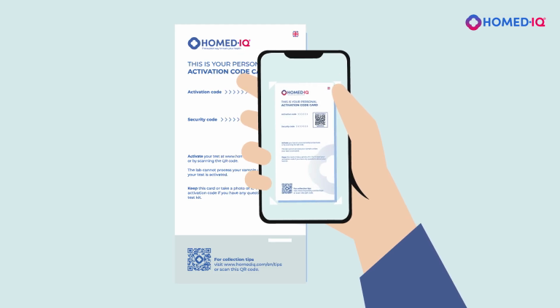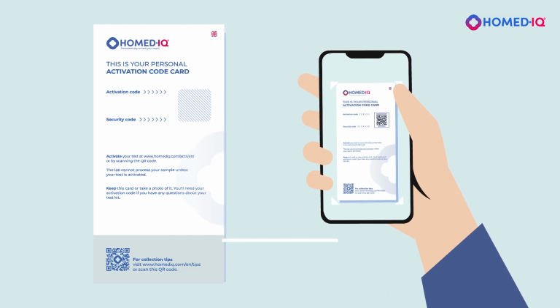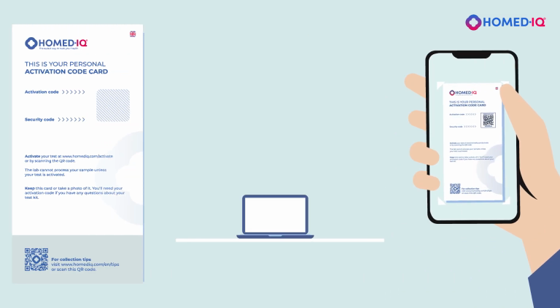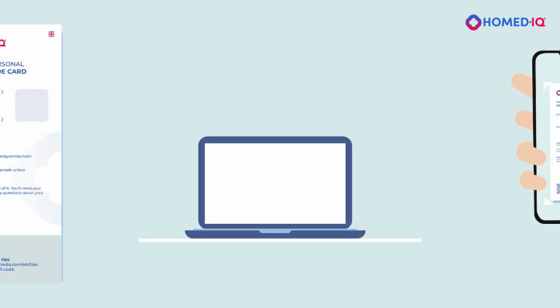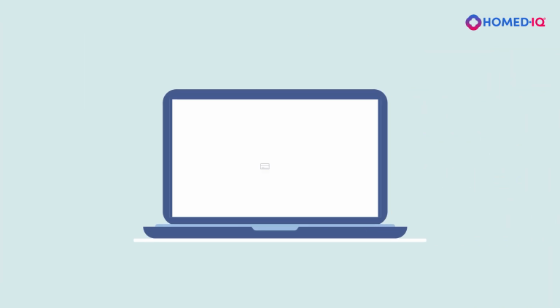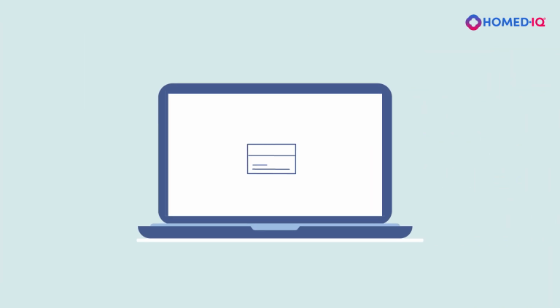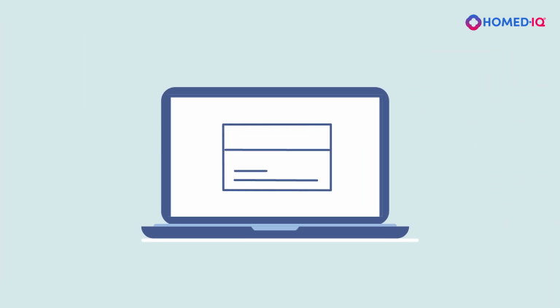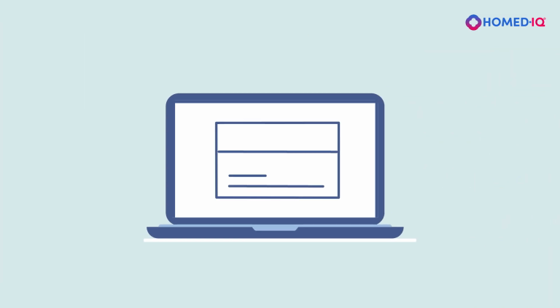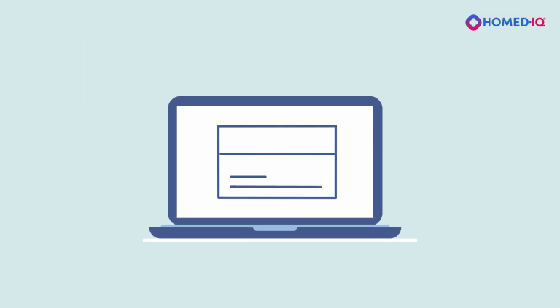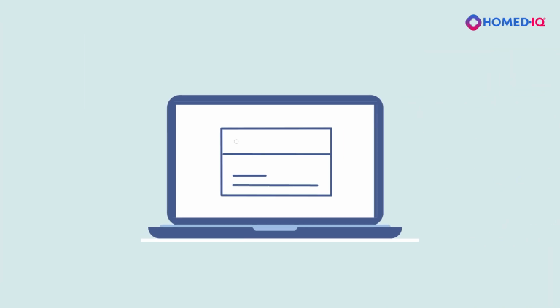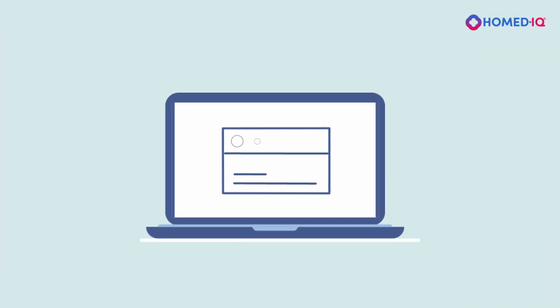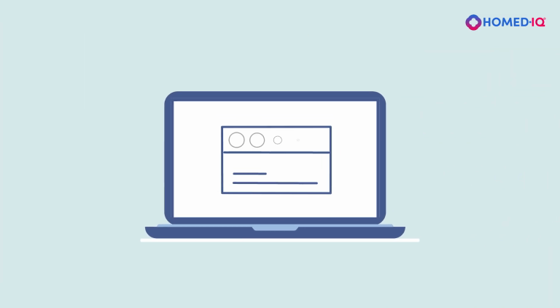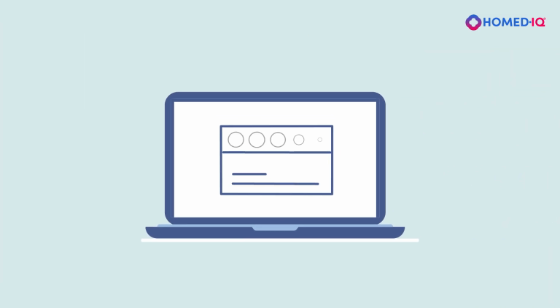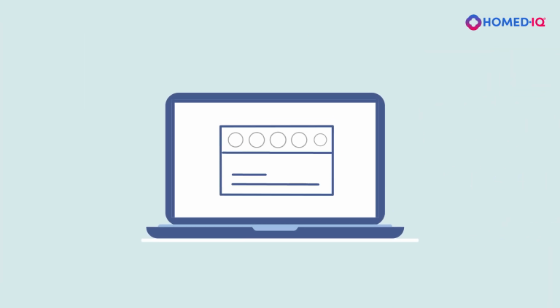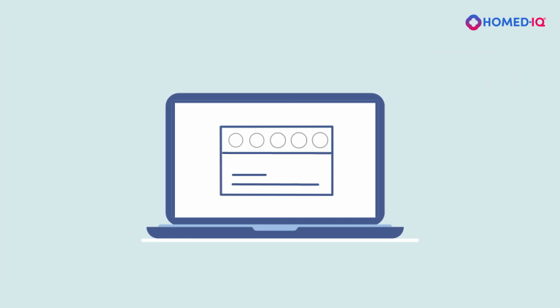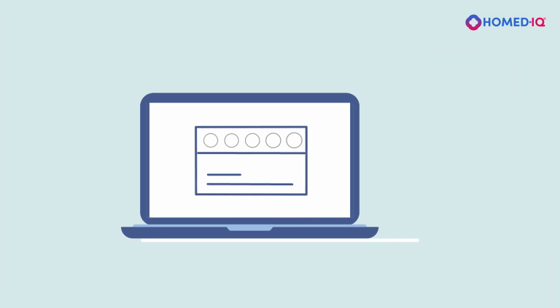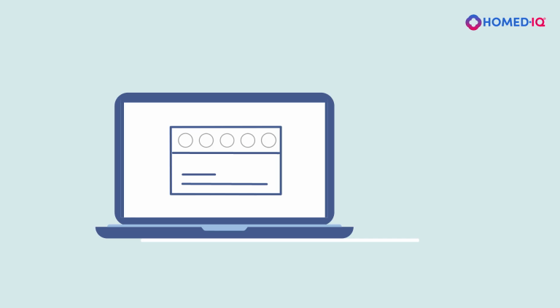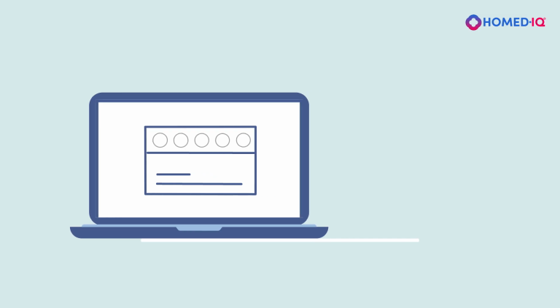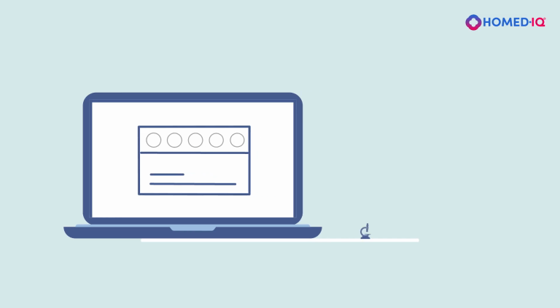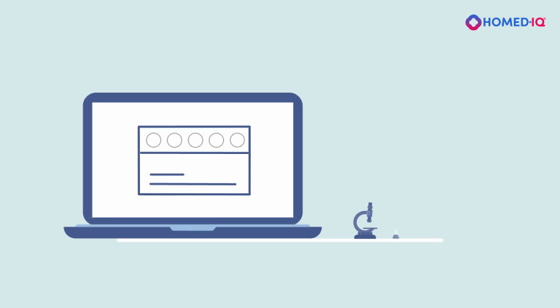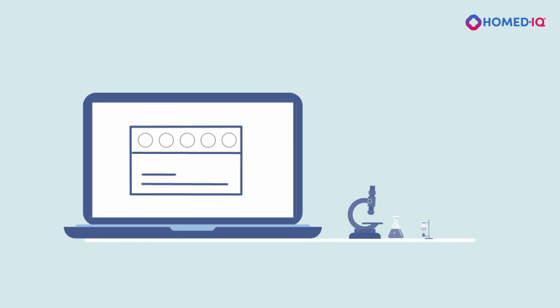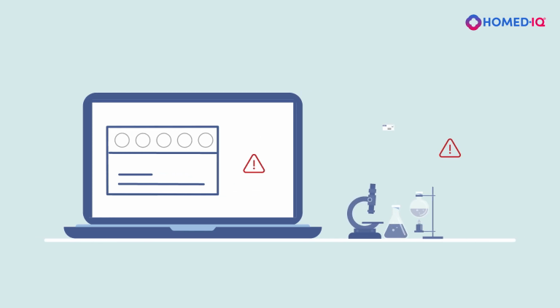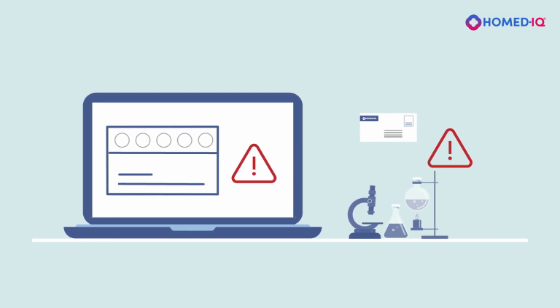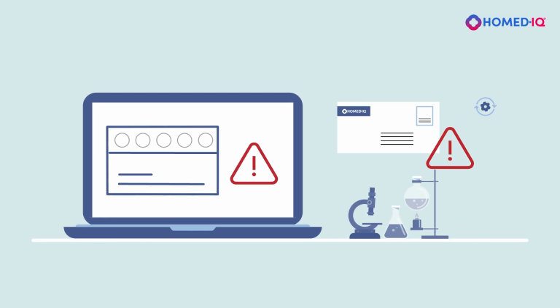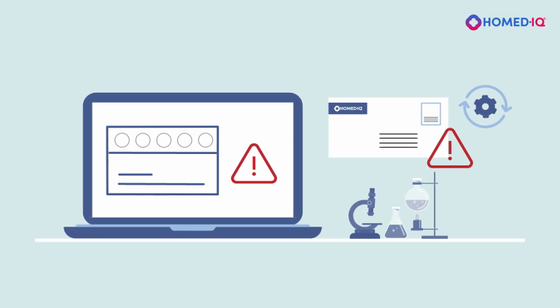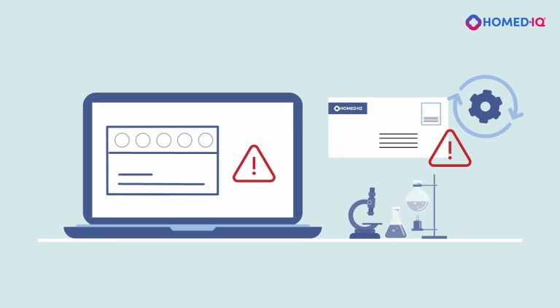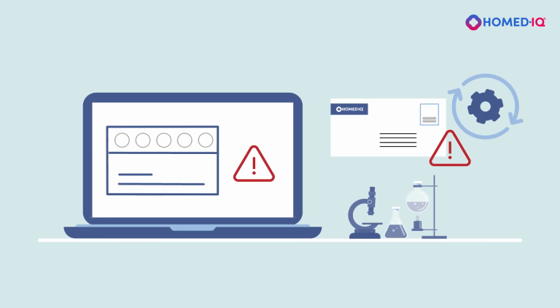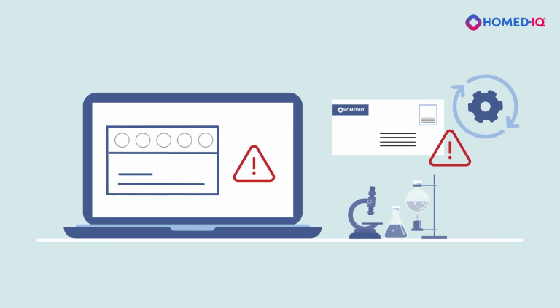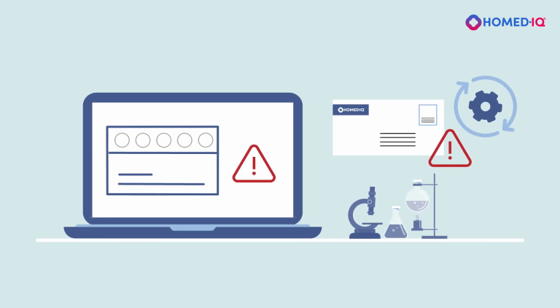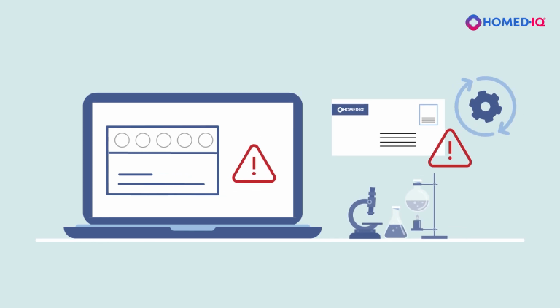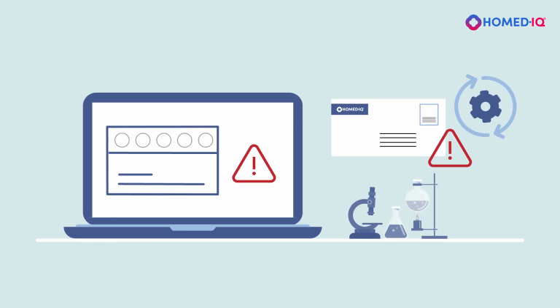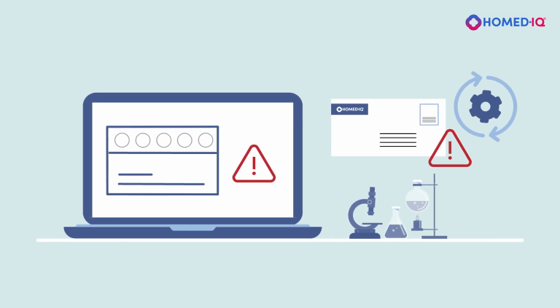If you have not activated your test kit, the laboratory cannot process your sample.